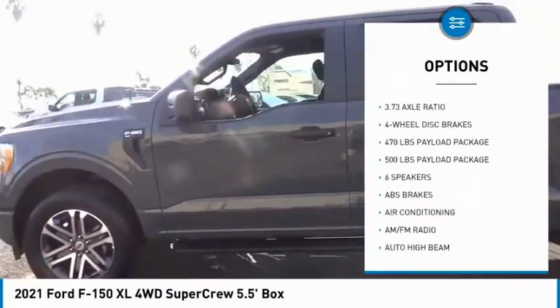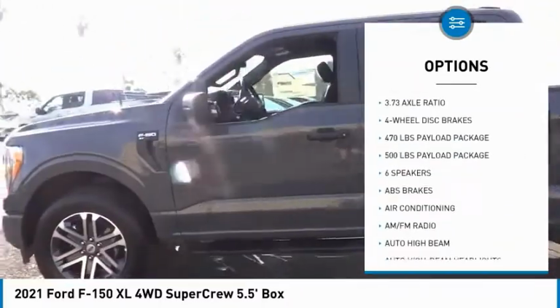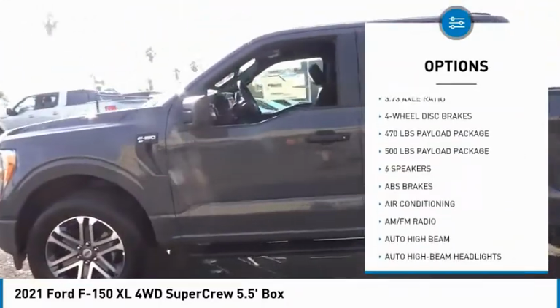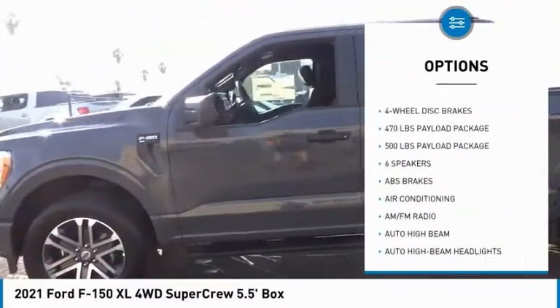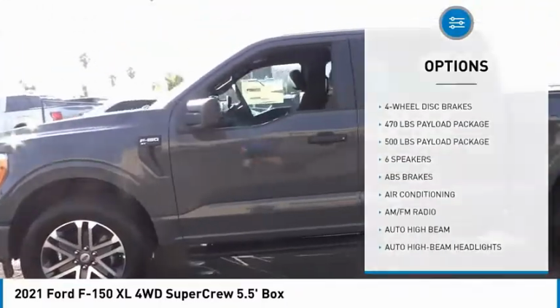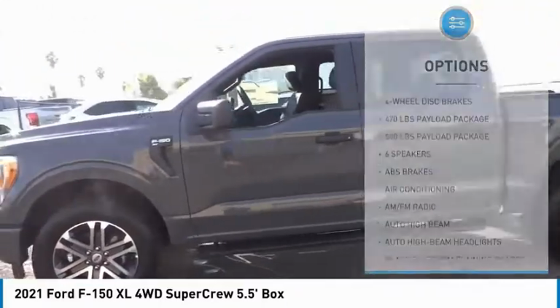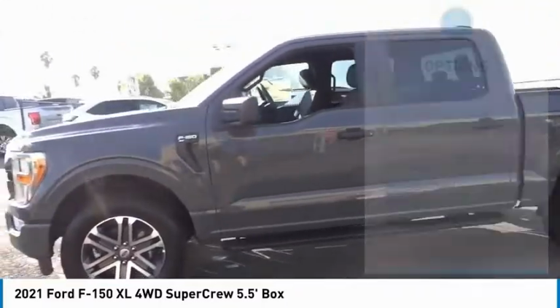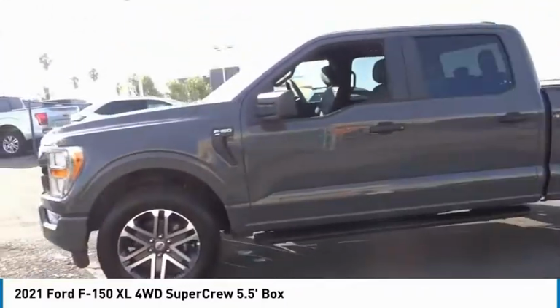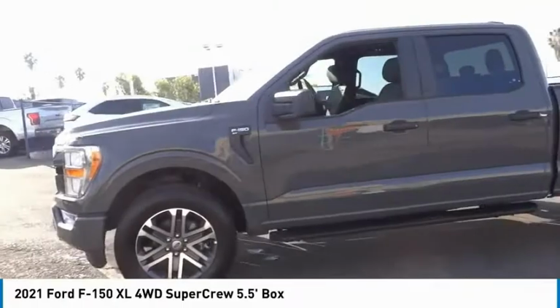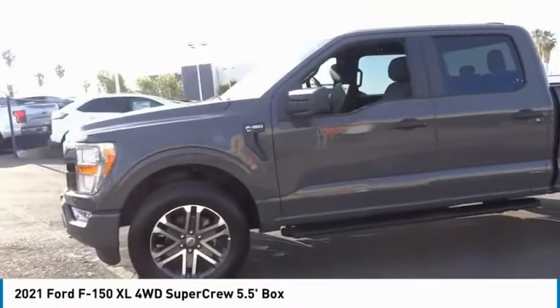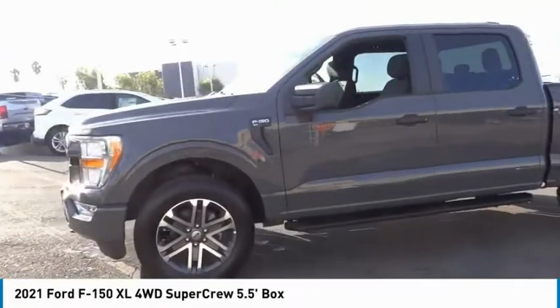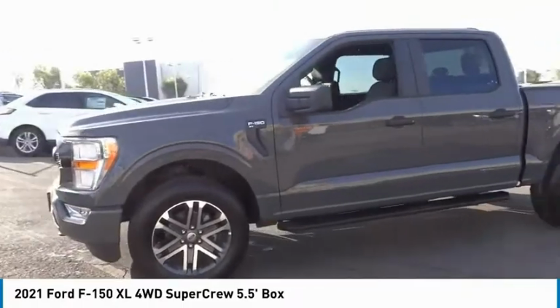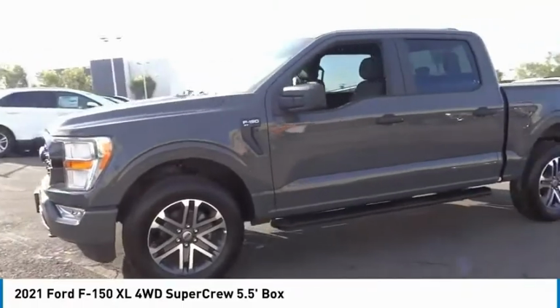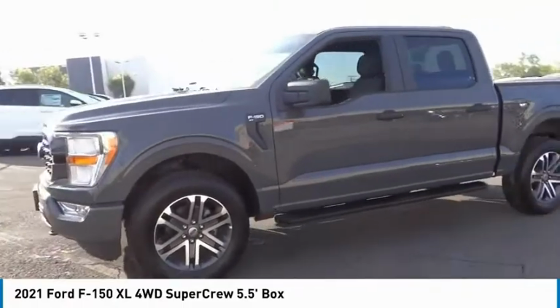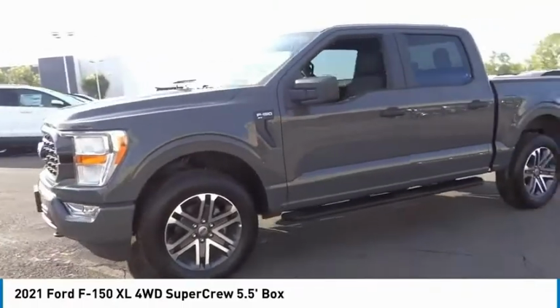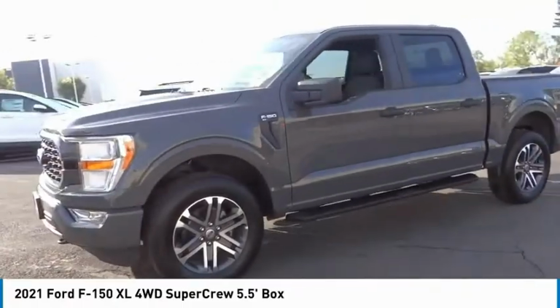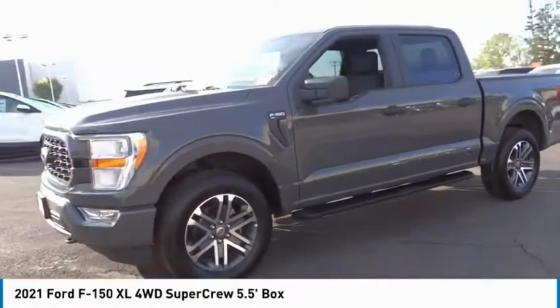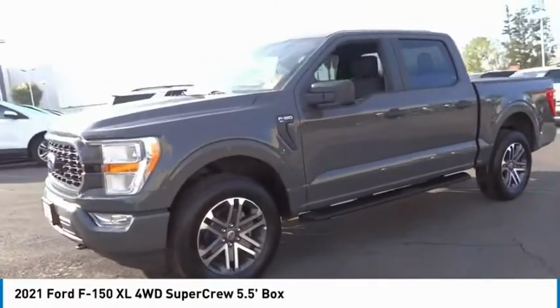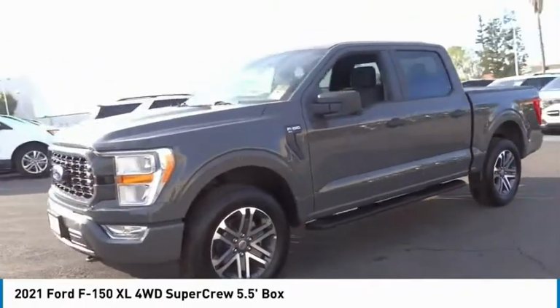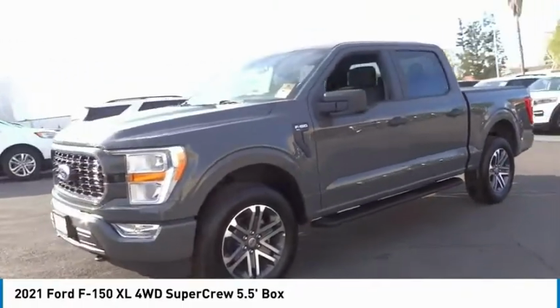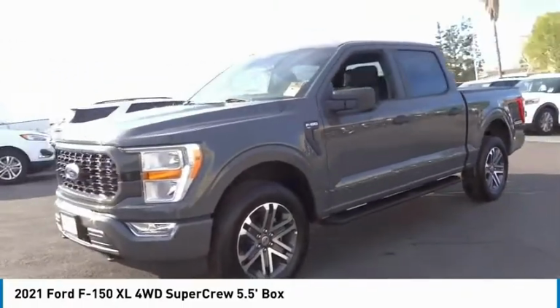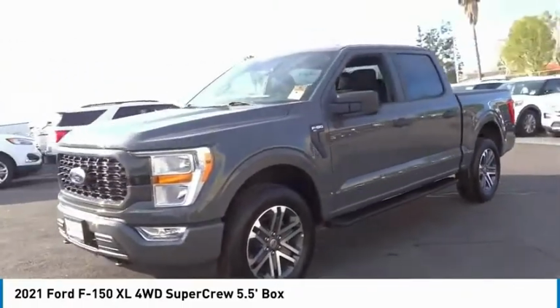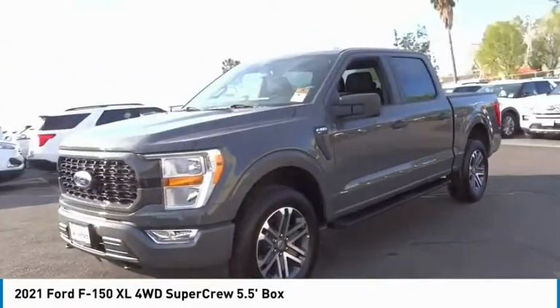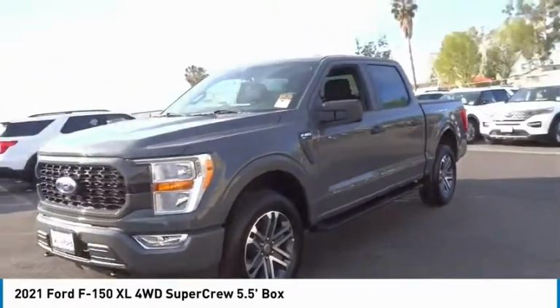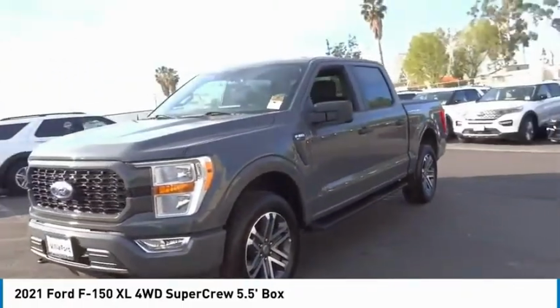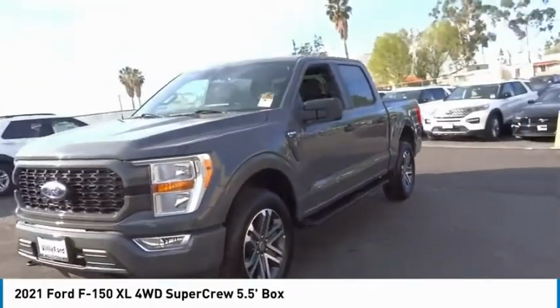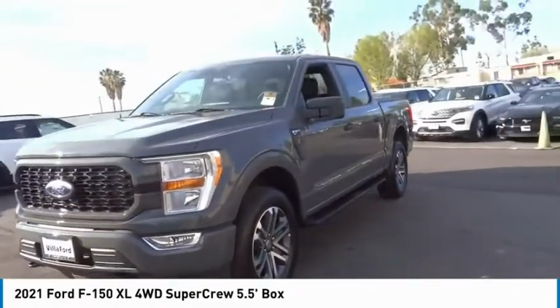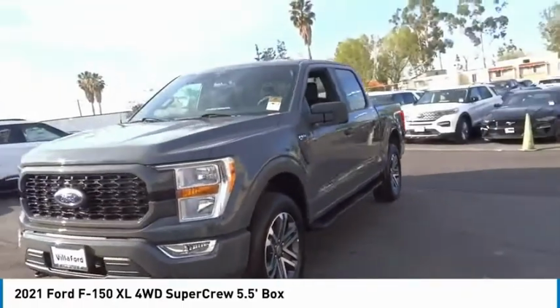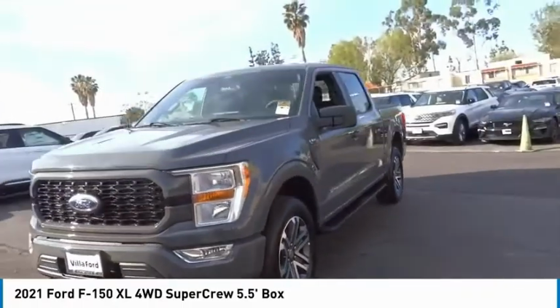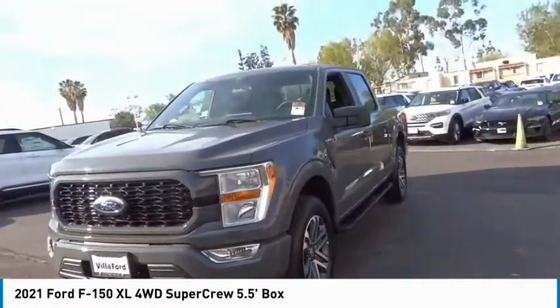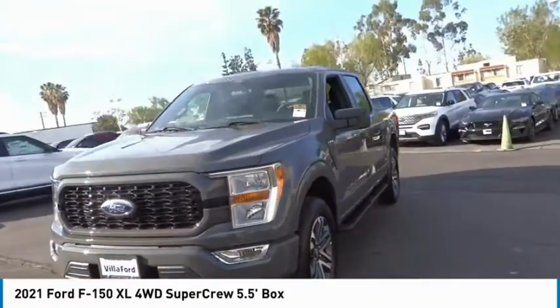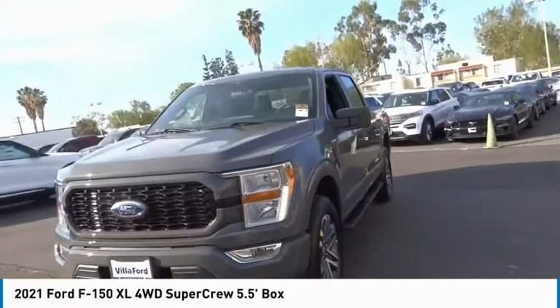Front wheel independent suspension, four wheel disc brakes, rear window defroster, rear view camera.